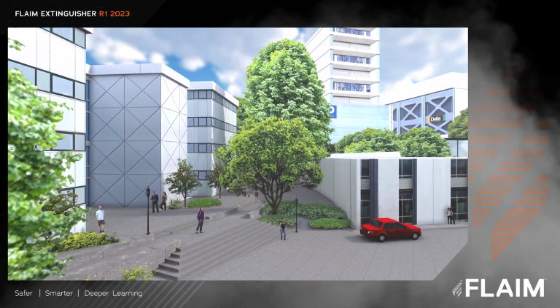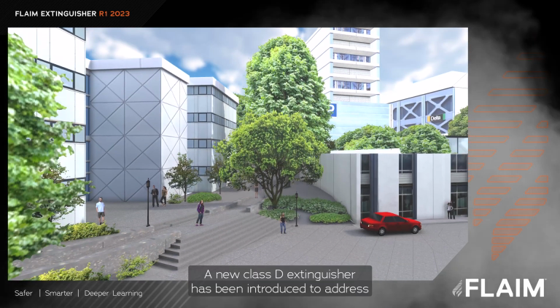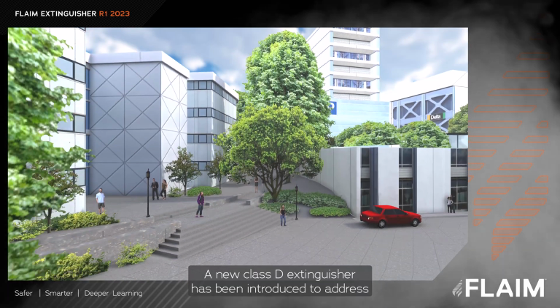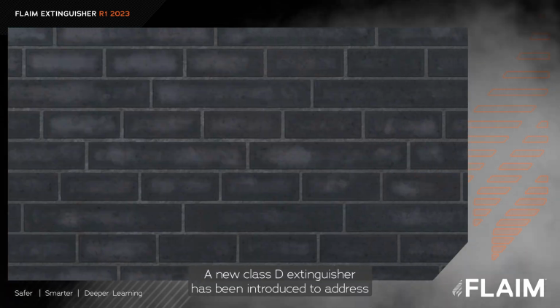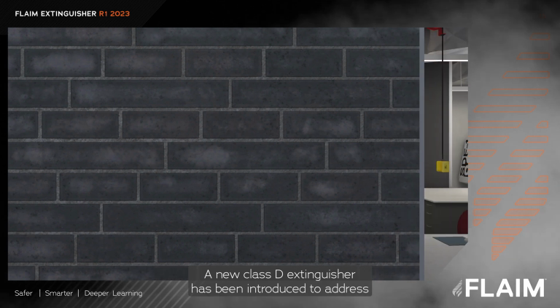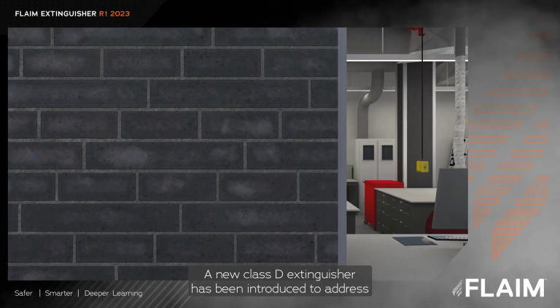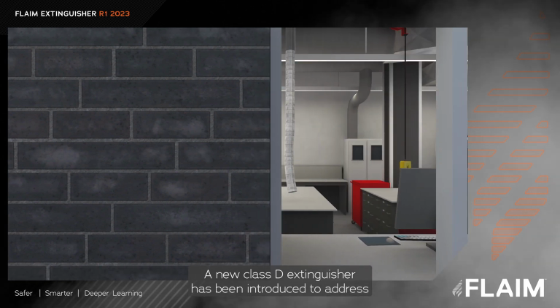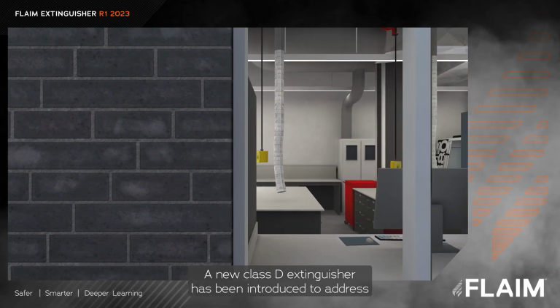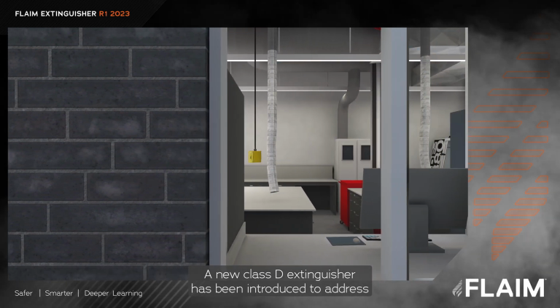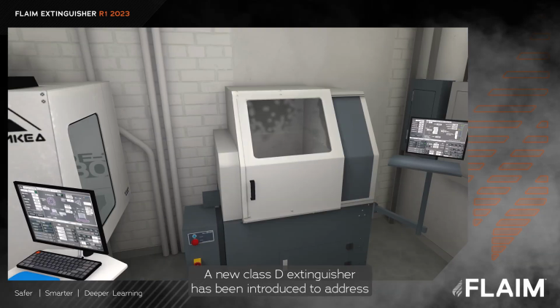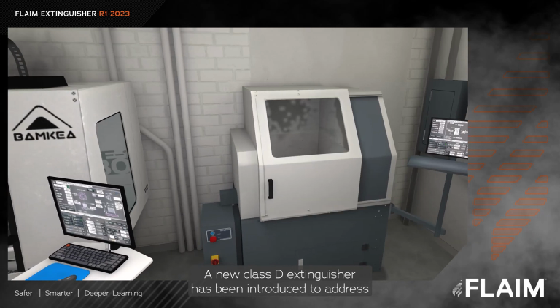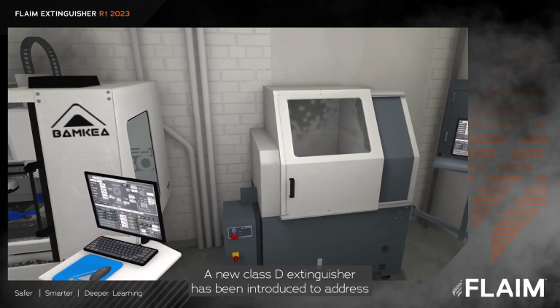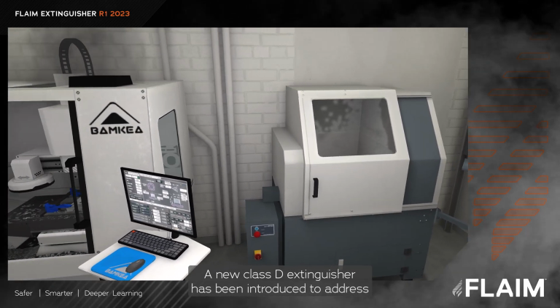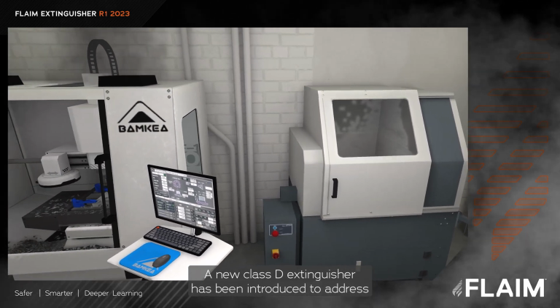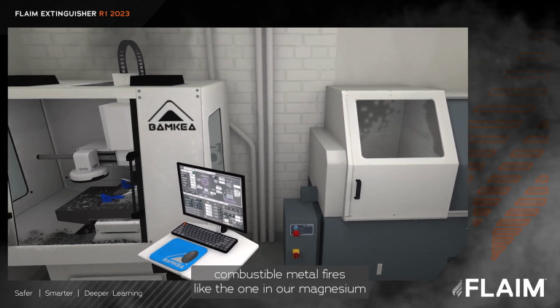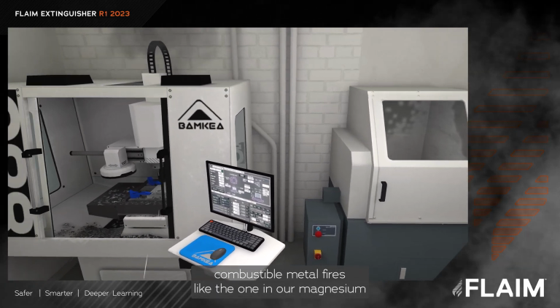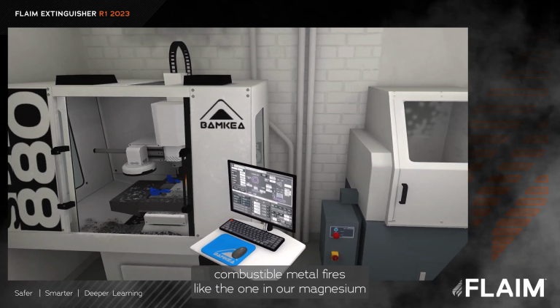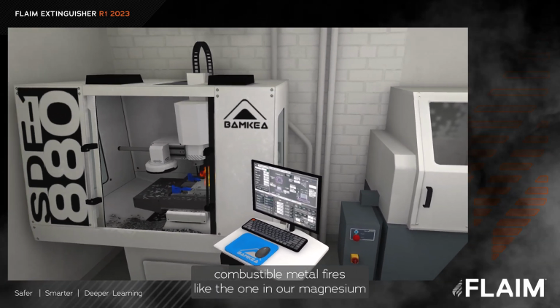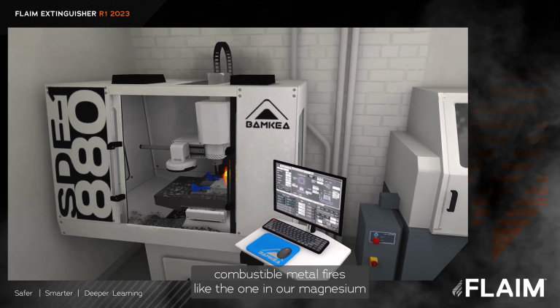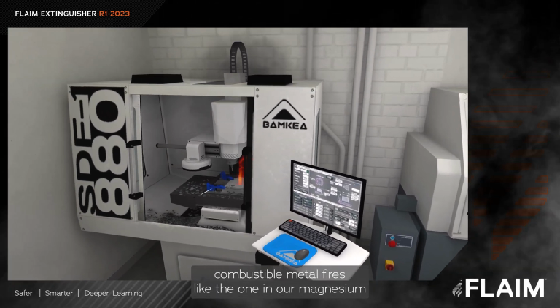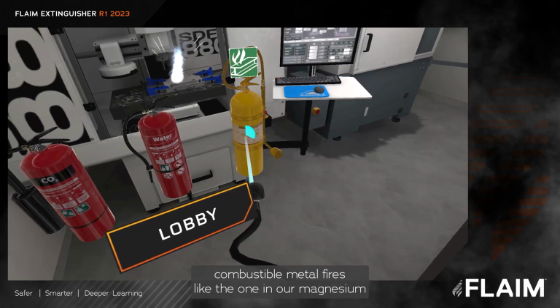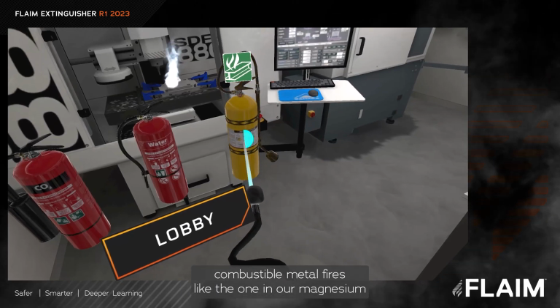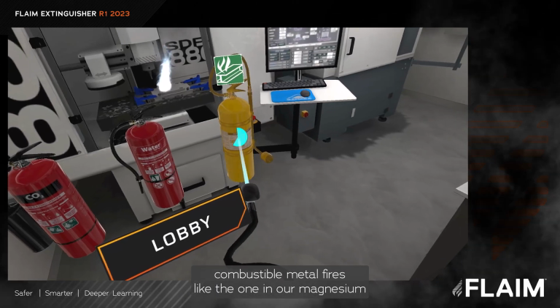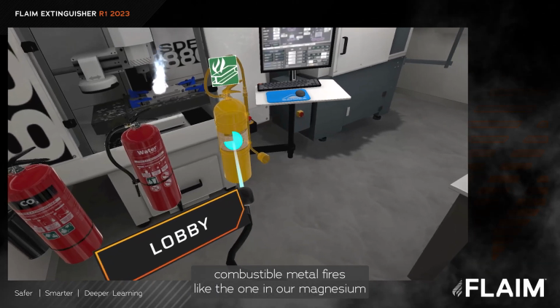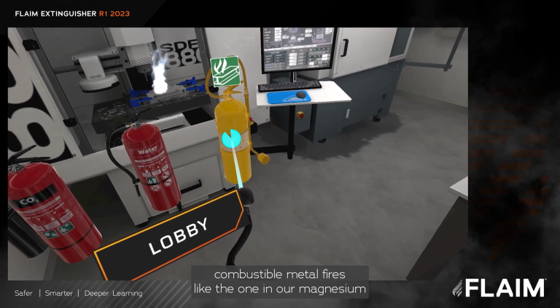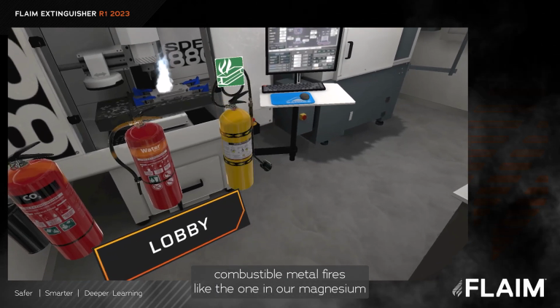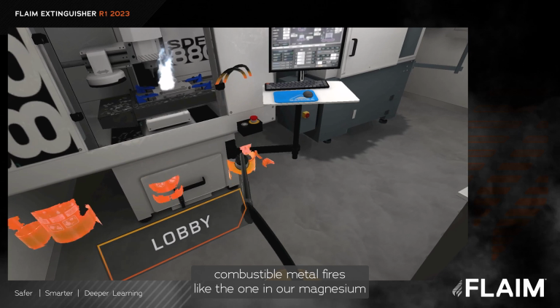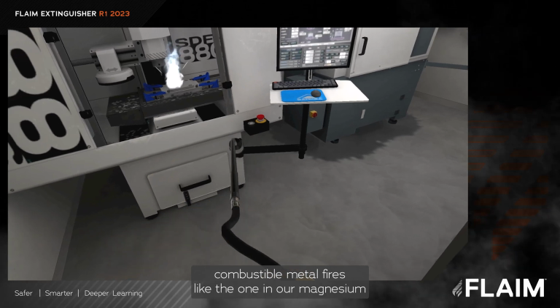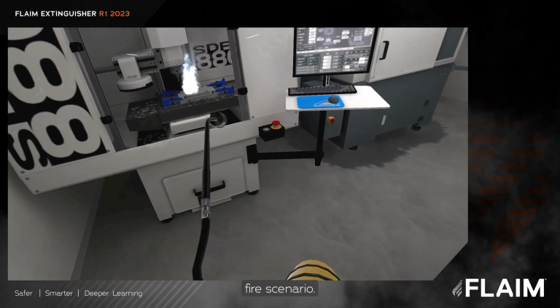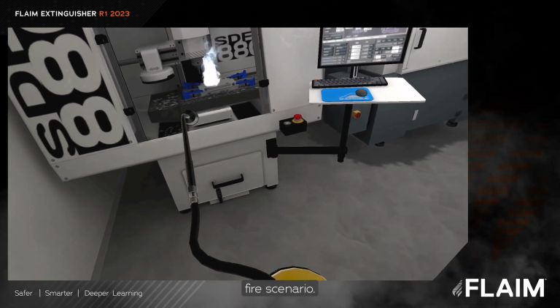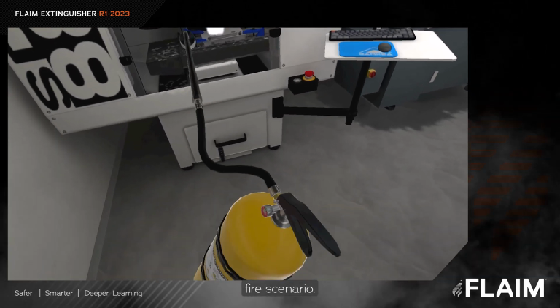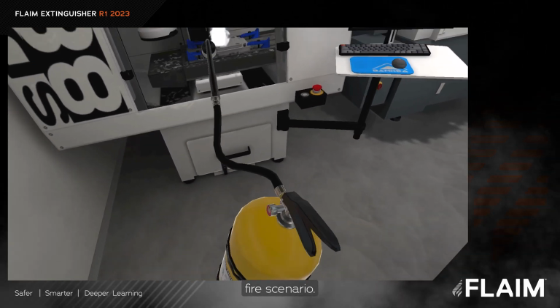A new Class D extinguisher has been introduced to address combustible metal fires, like the one in our magnesium fire scenario.